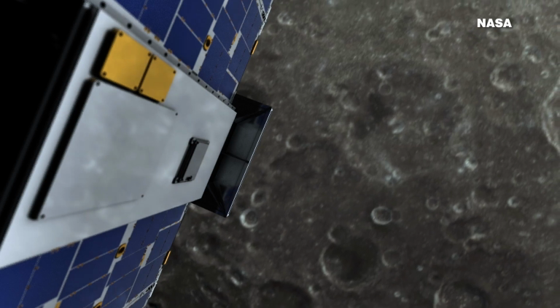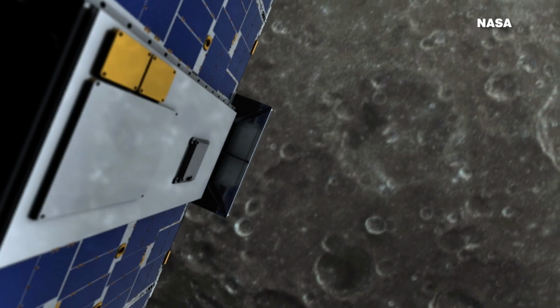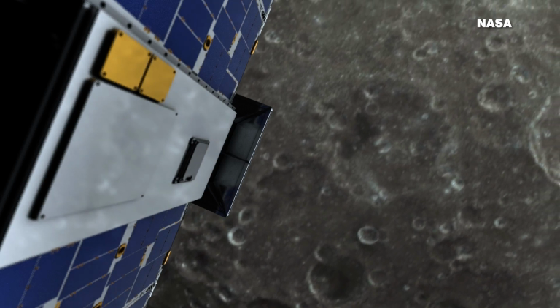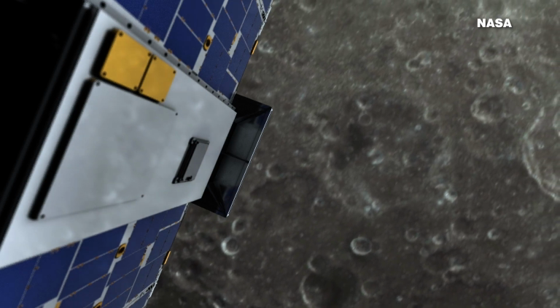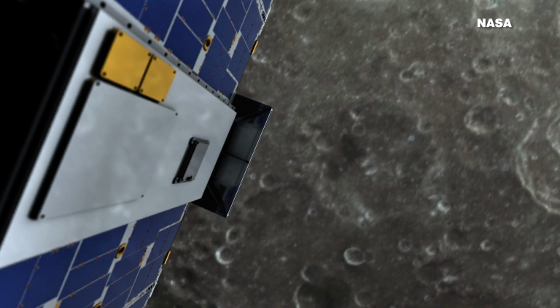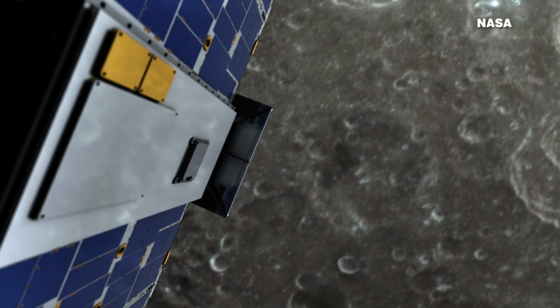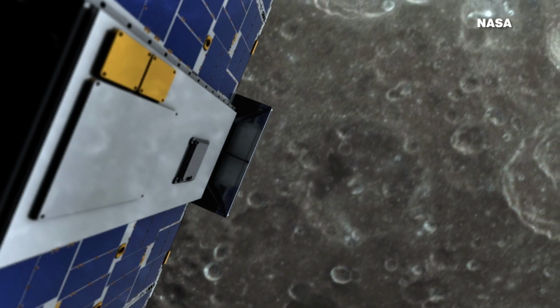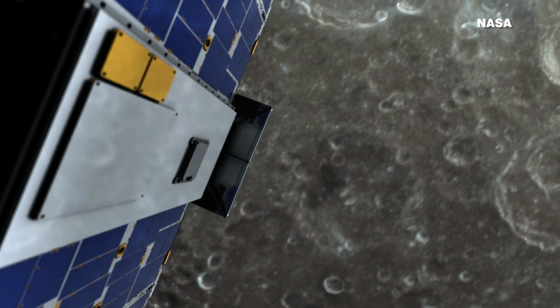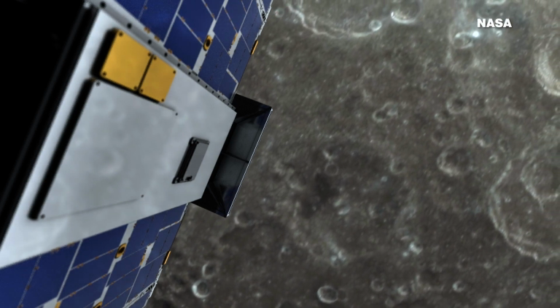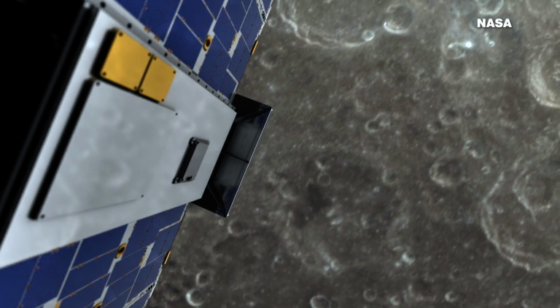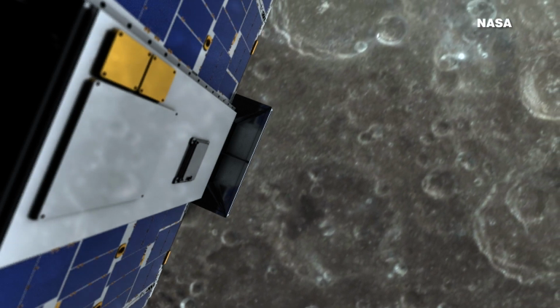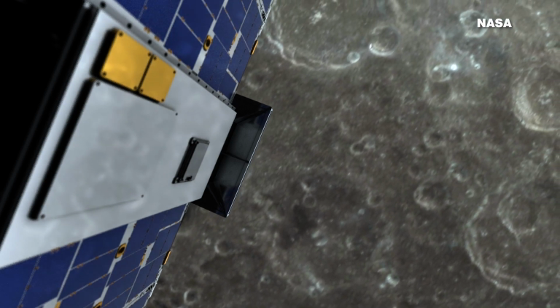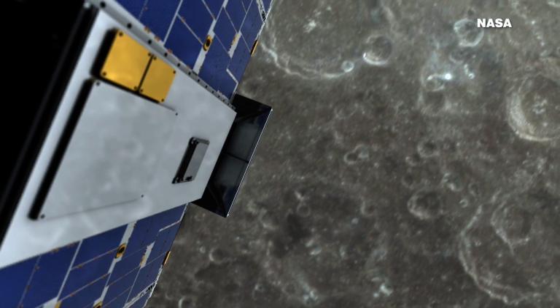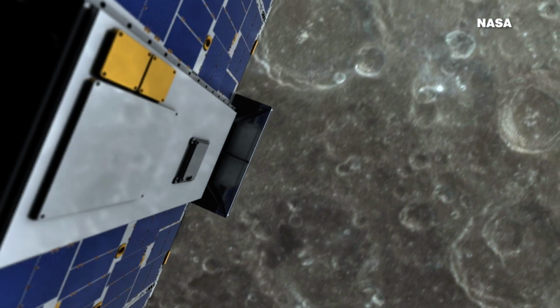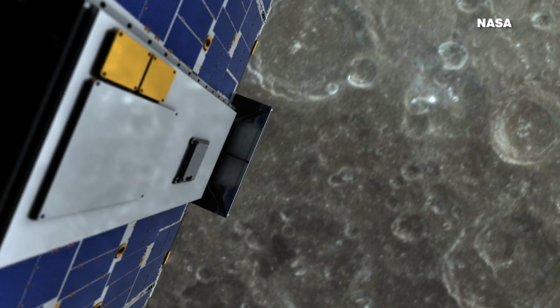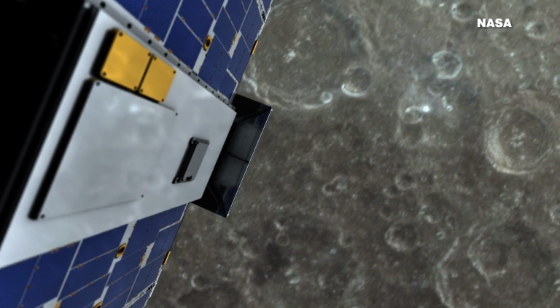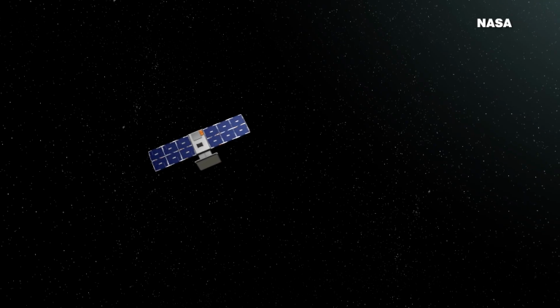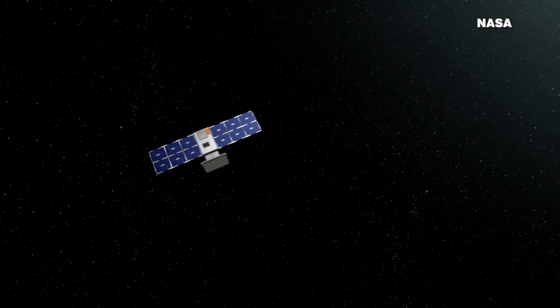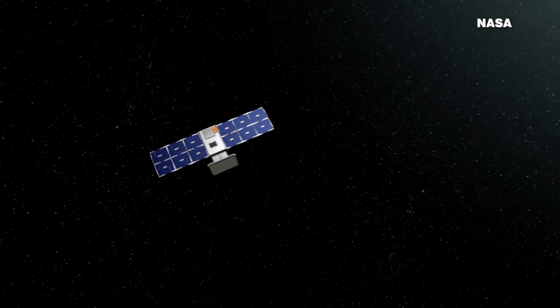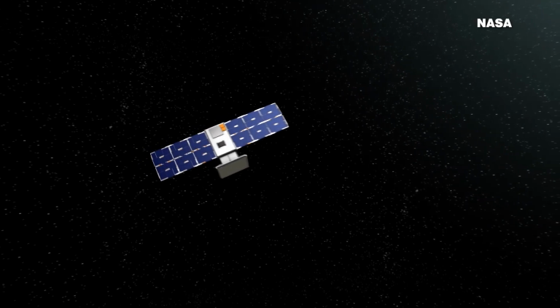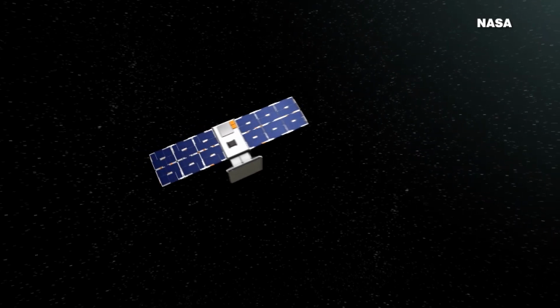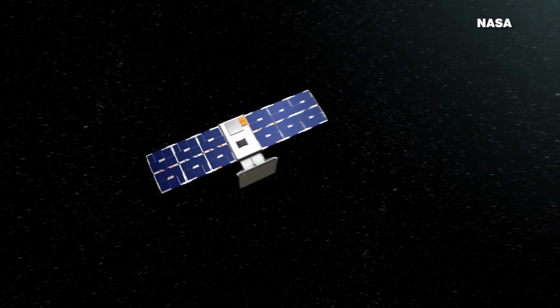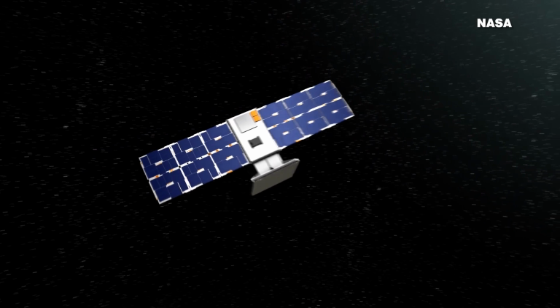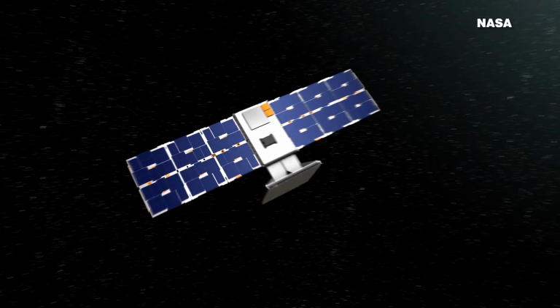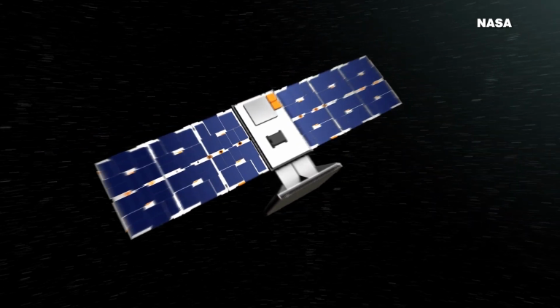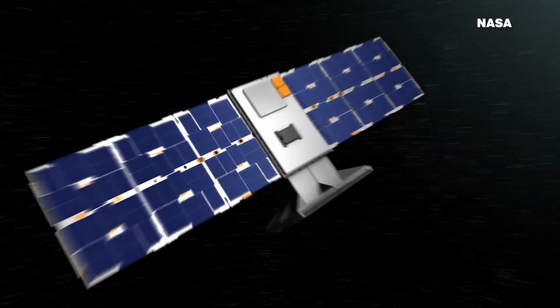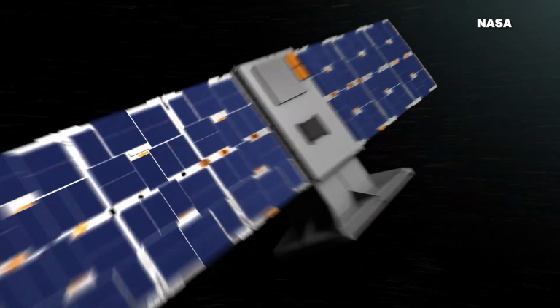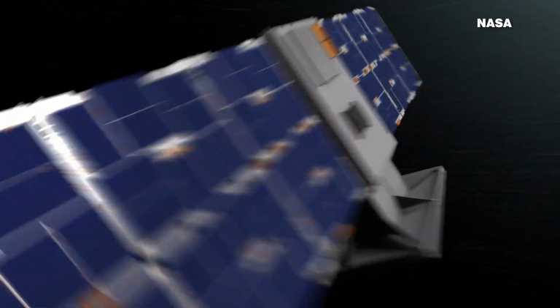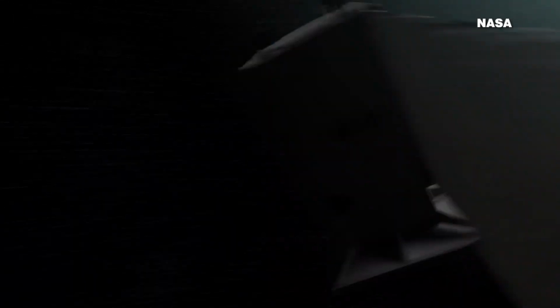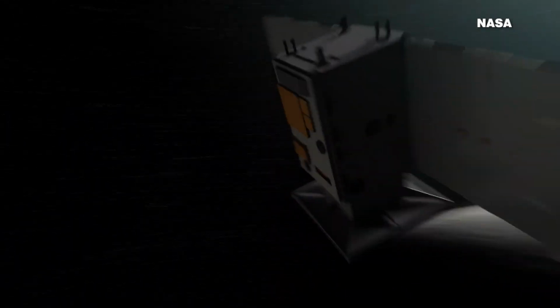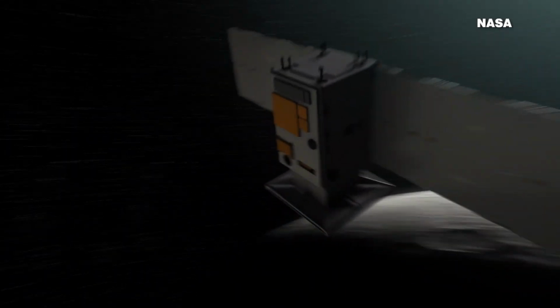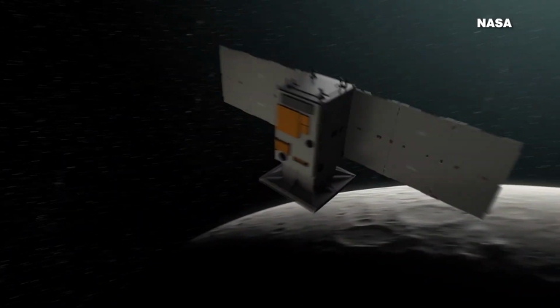It will be four months until Capstone reaches the target destination, then it will orbit and collect data for six months.